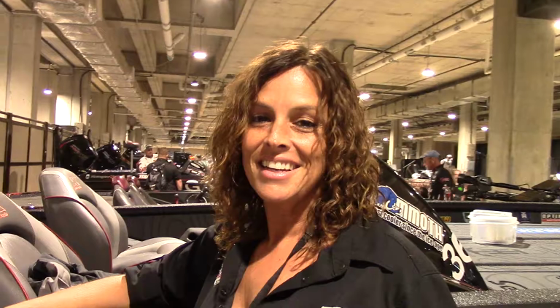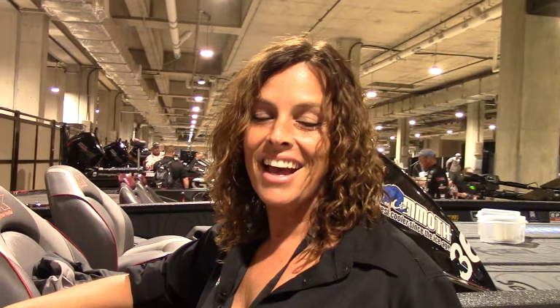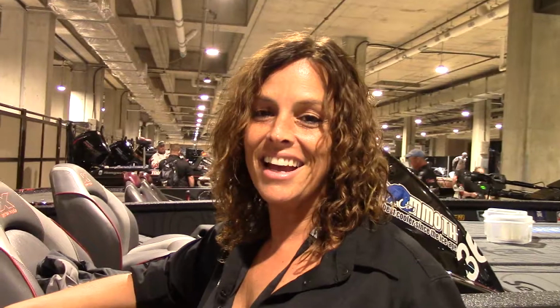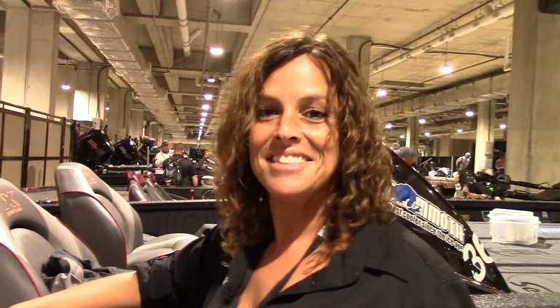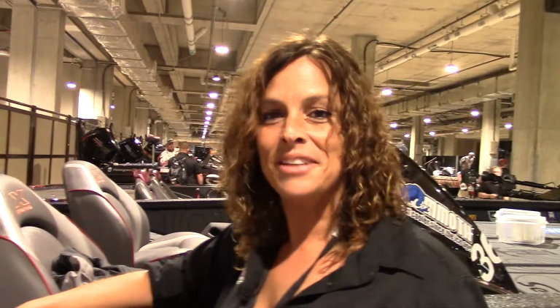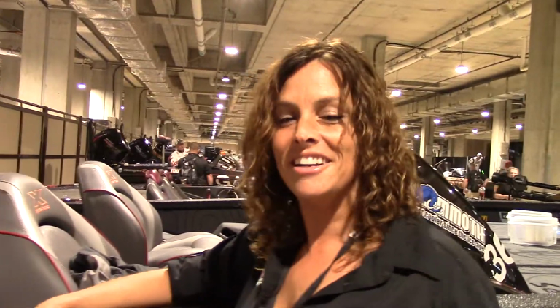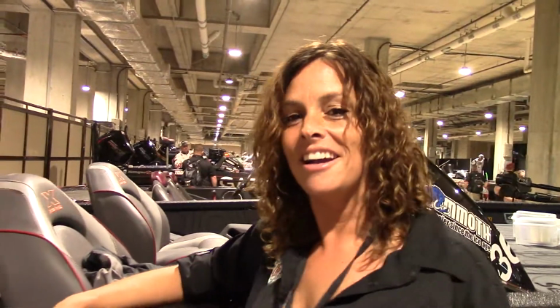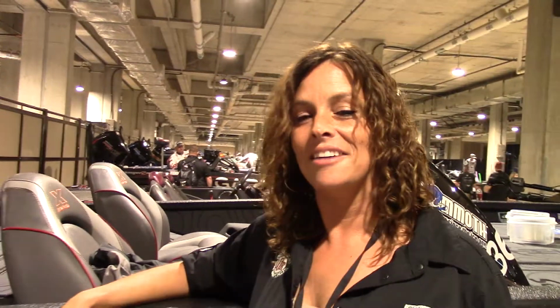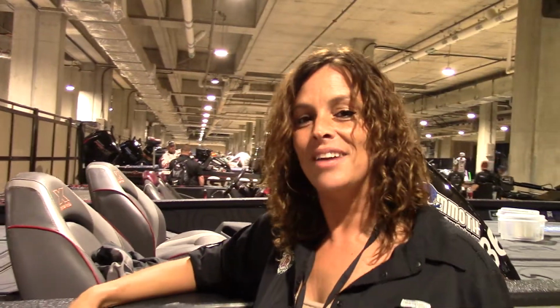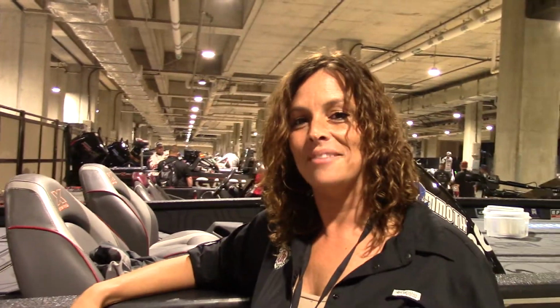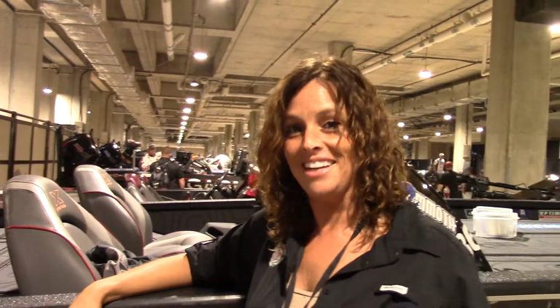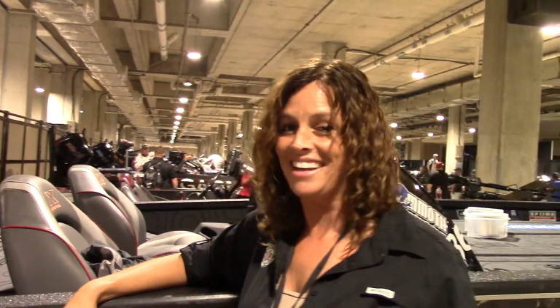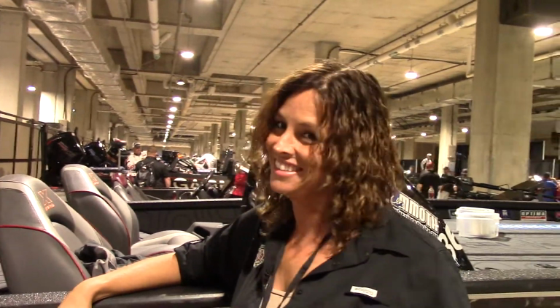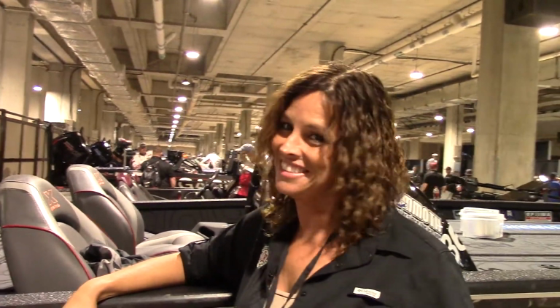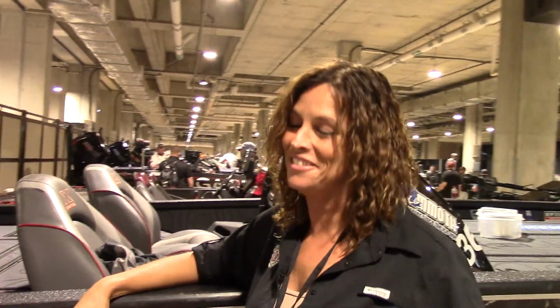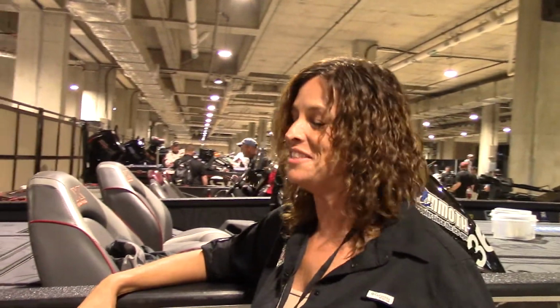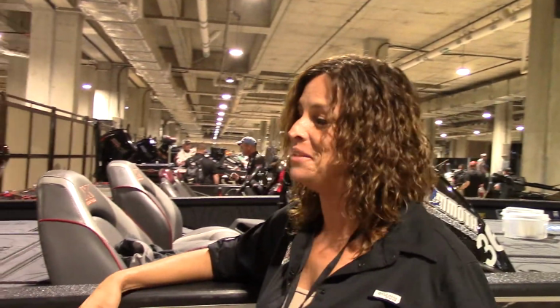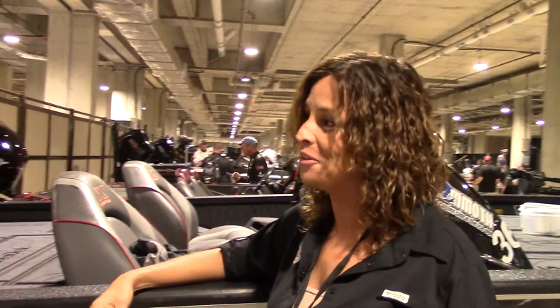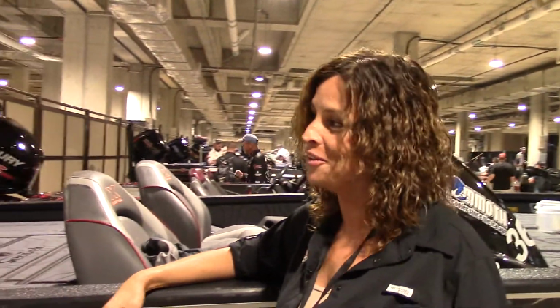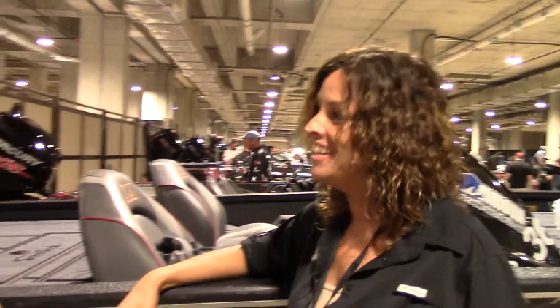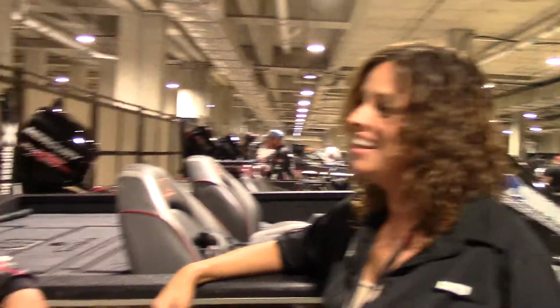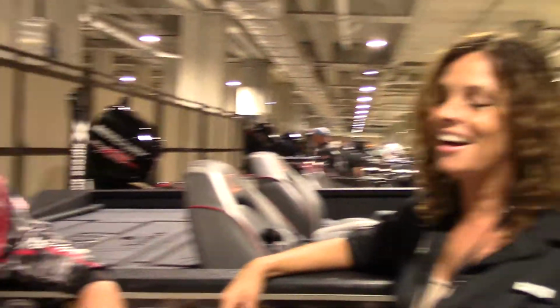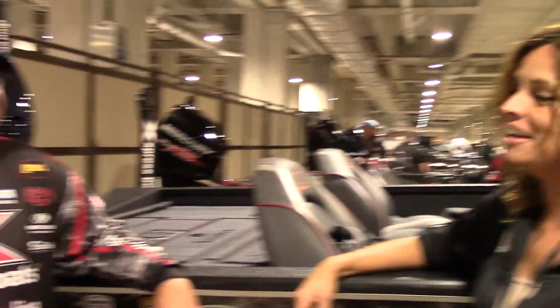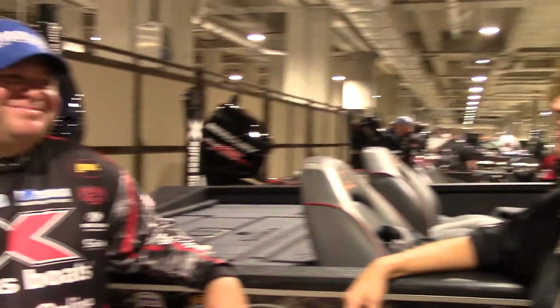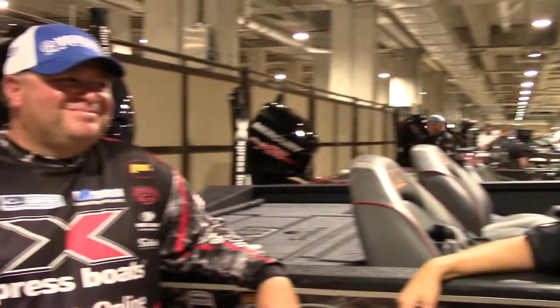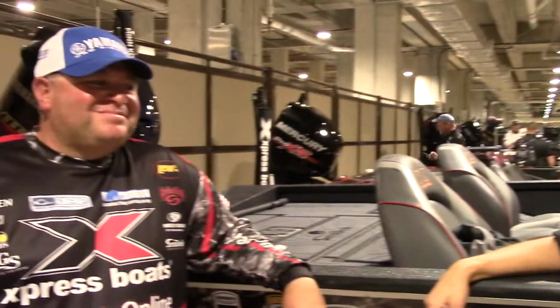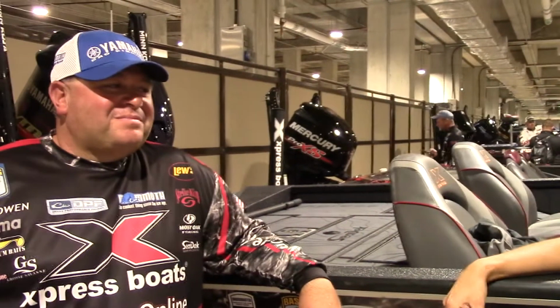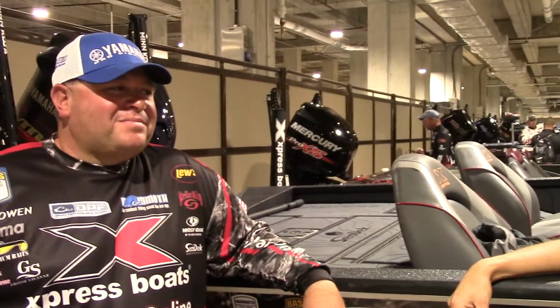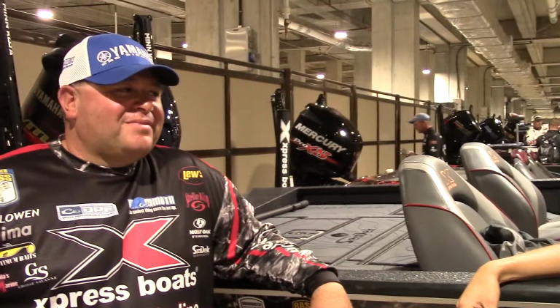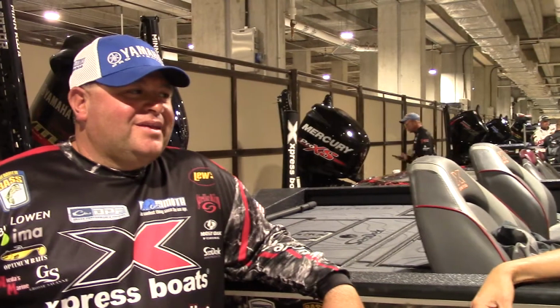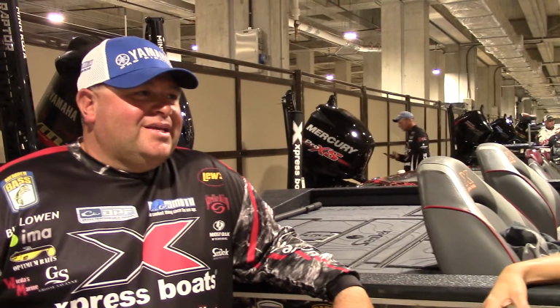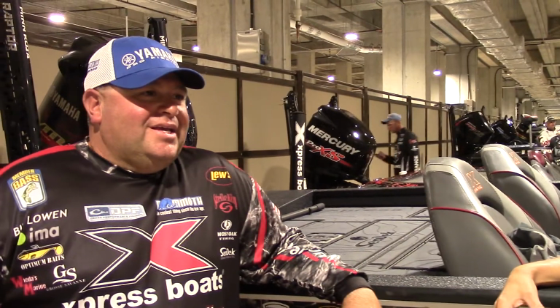Hi guys, I'm here at Media Day still with Bill Lohan. Bill, how are you feeling about this classic?